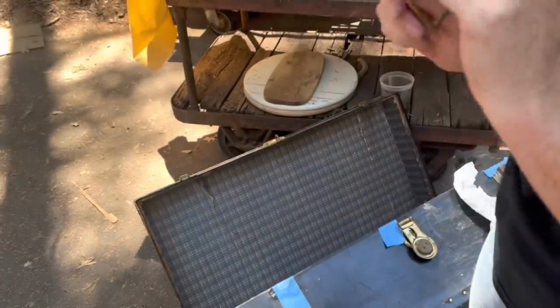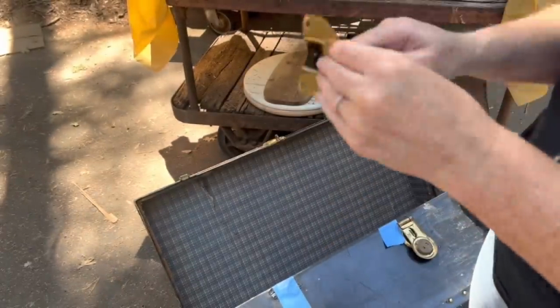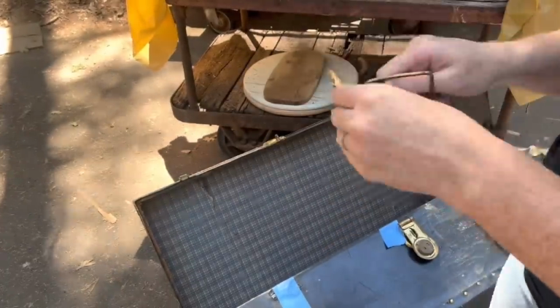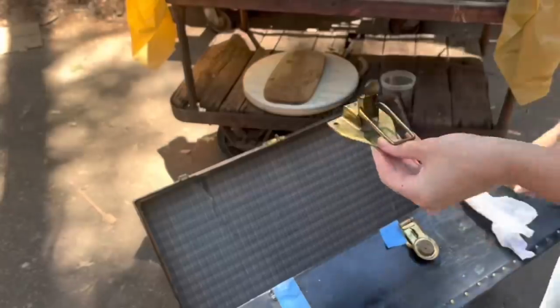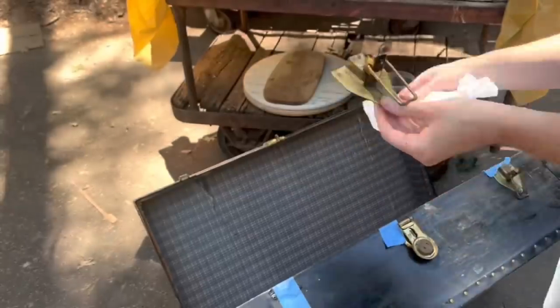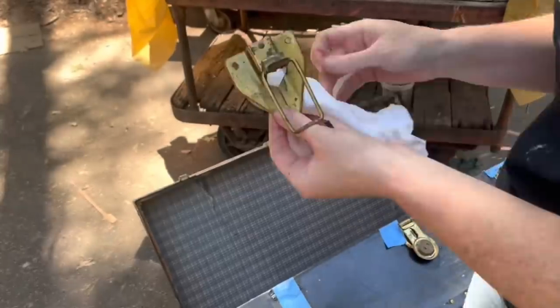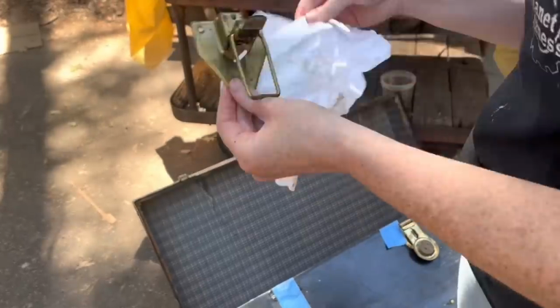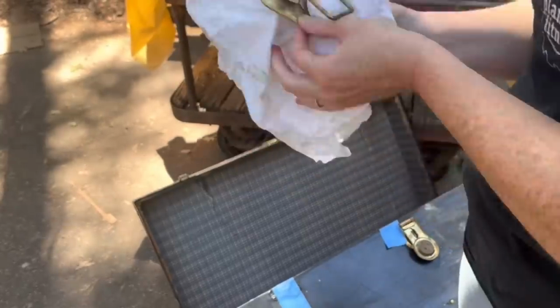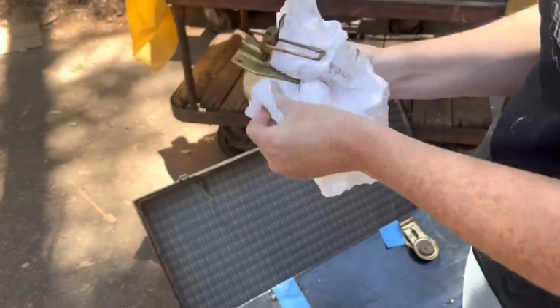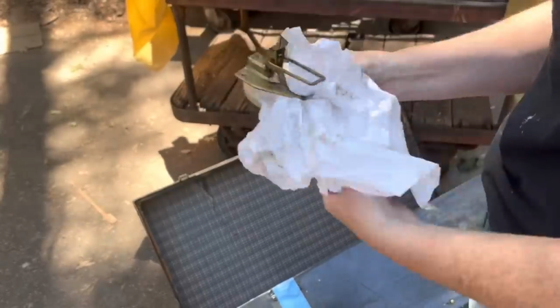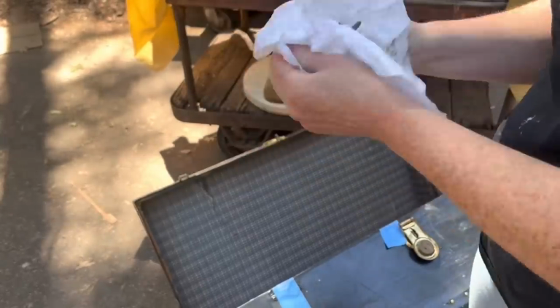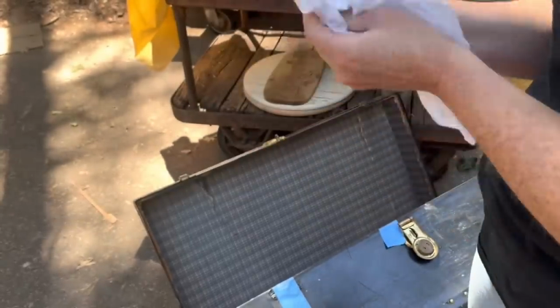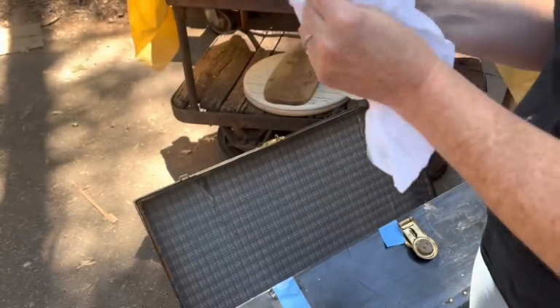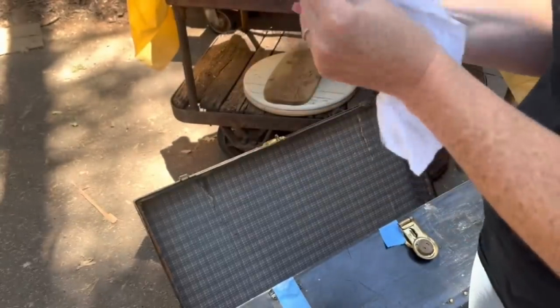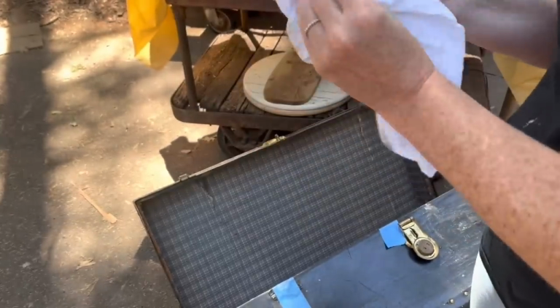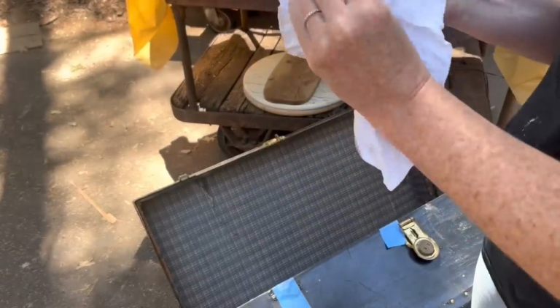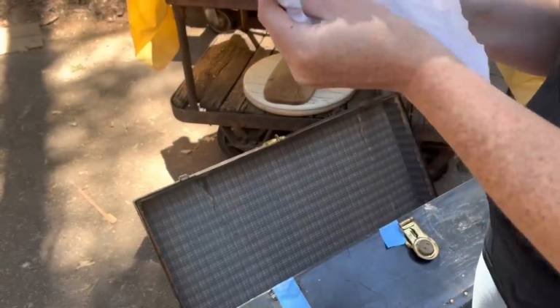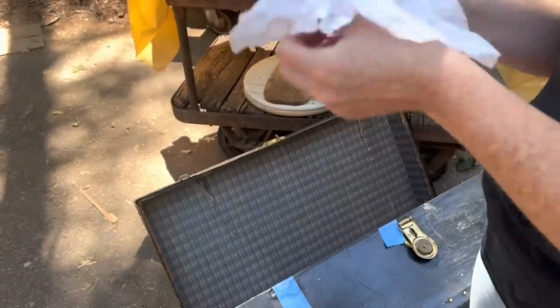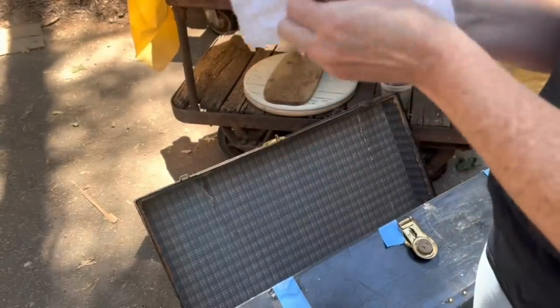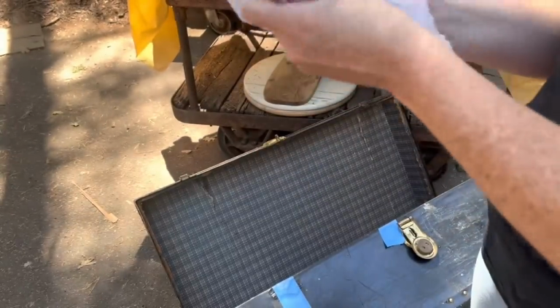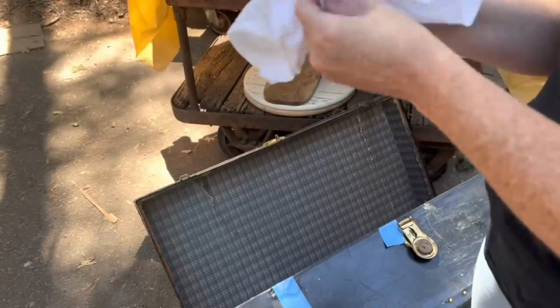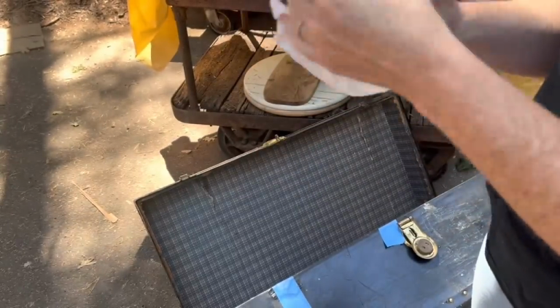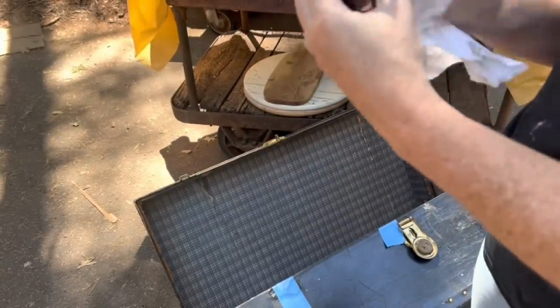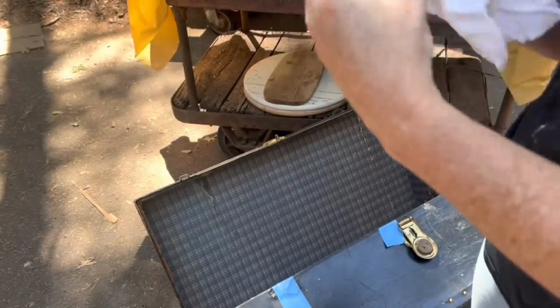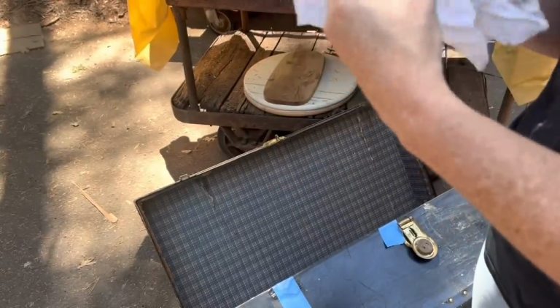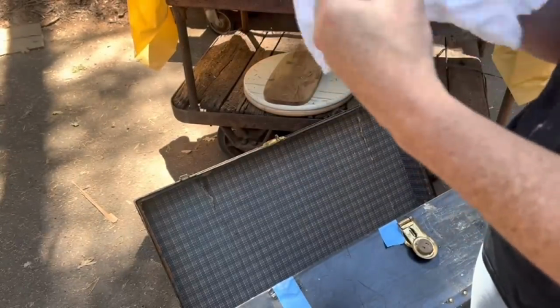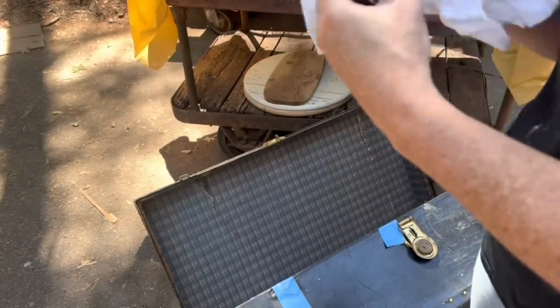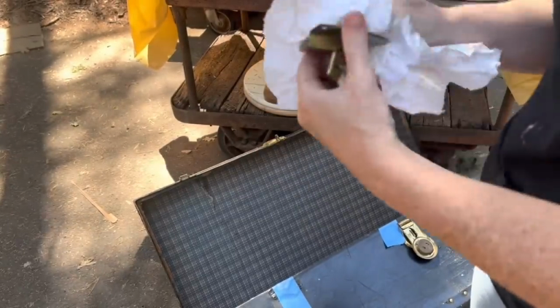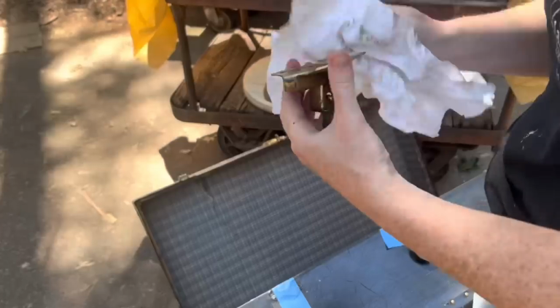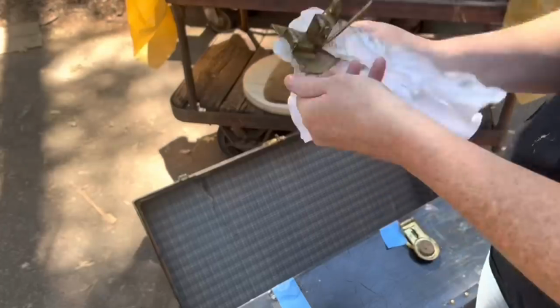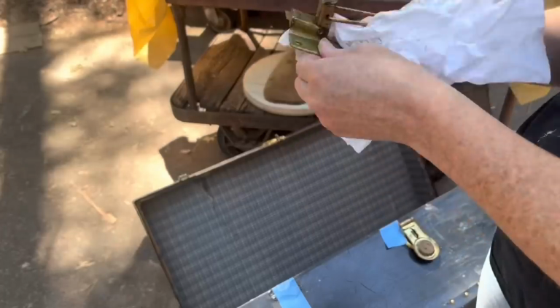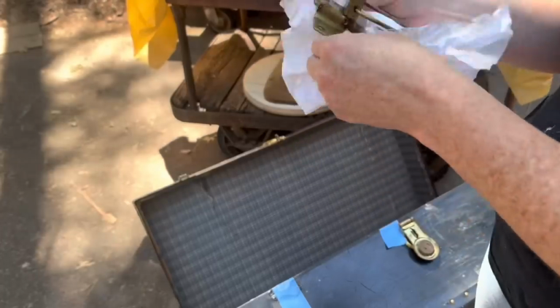This whole piece will get a really good clean, just to make sure that we can make the paint adhere properly.